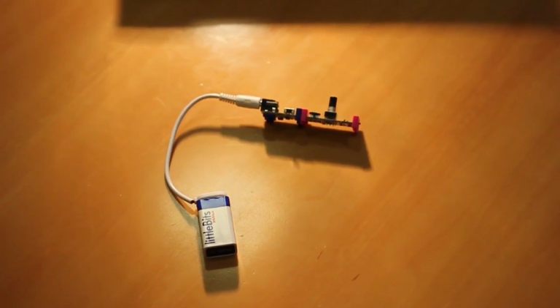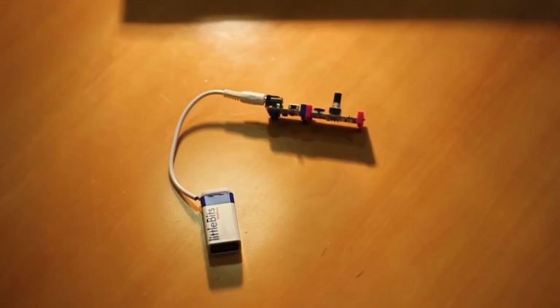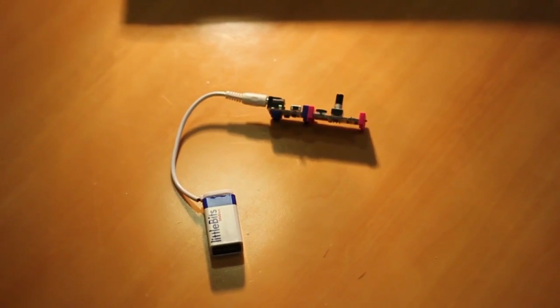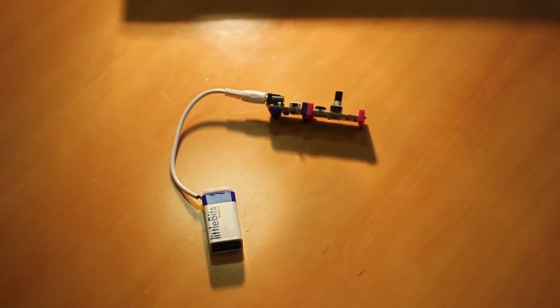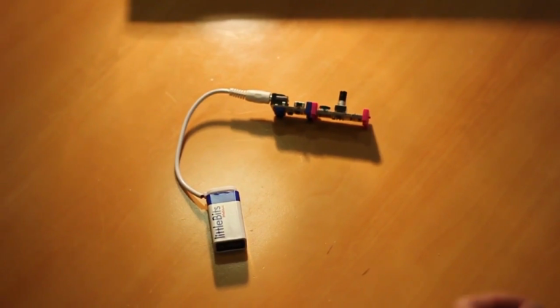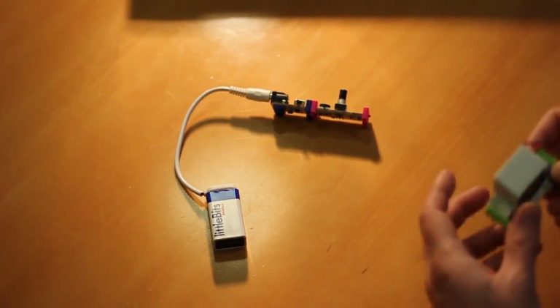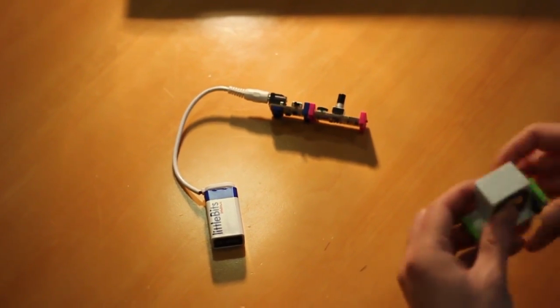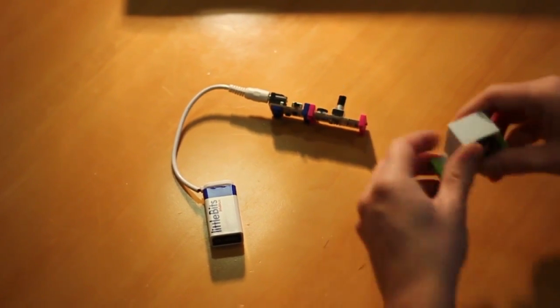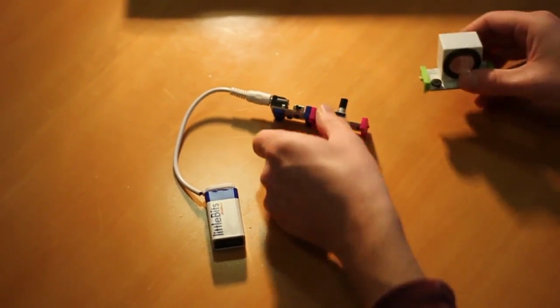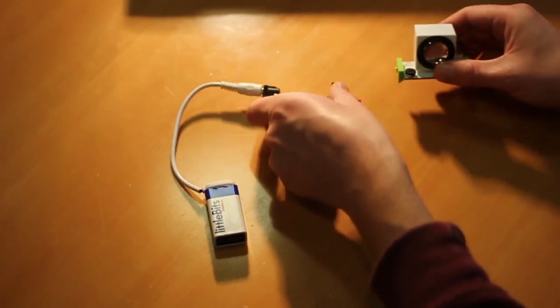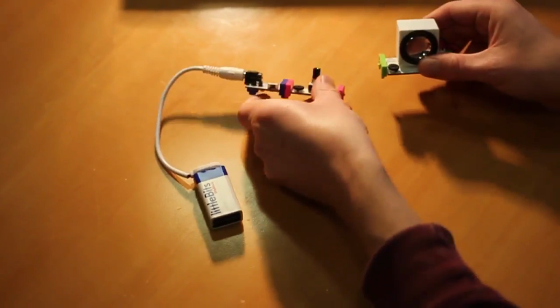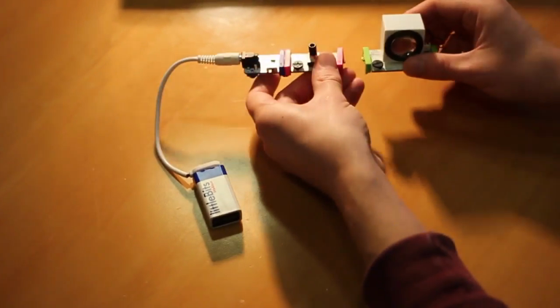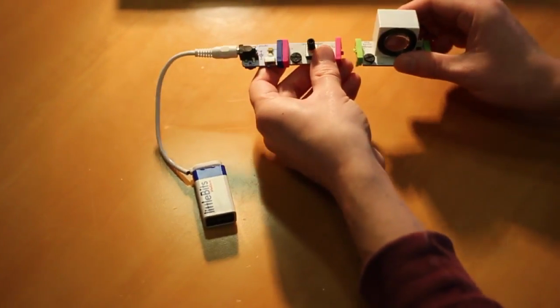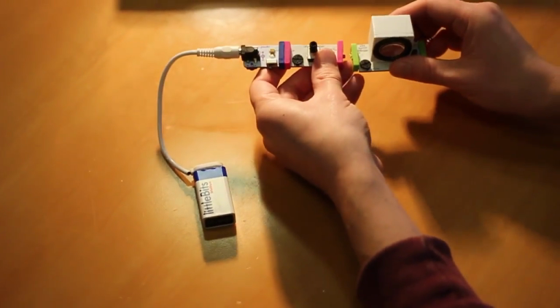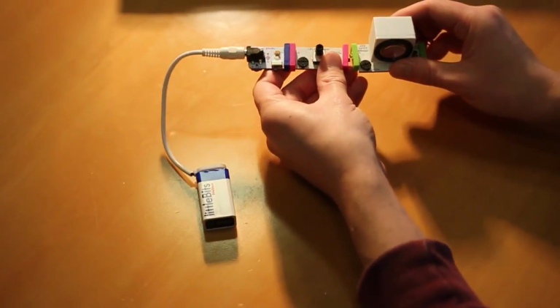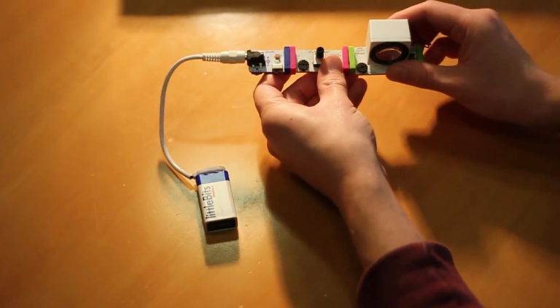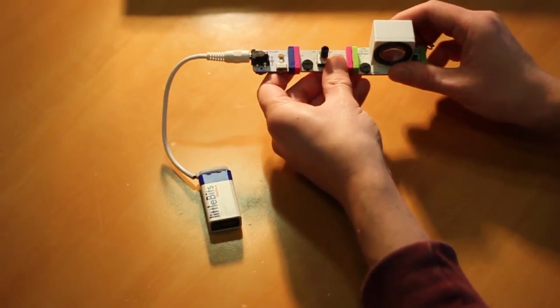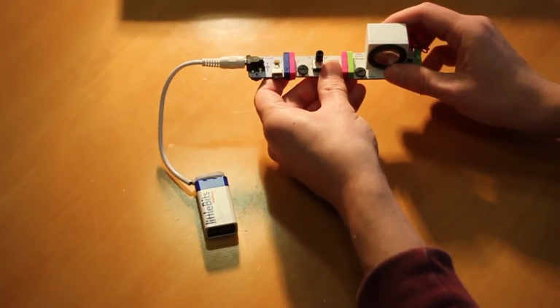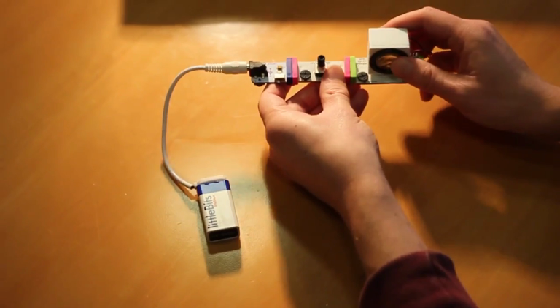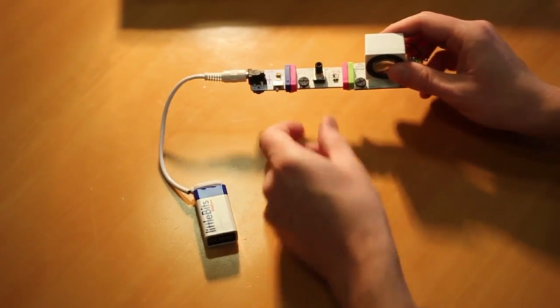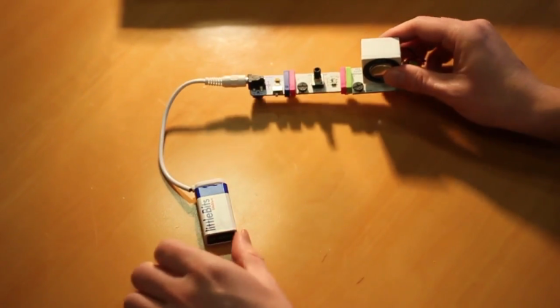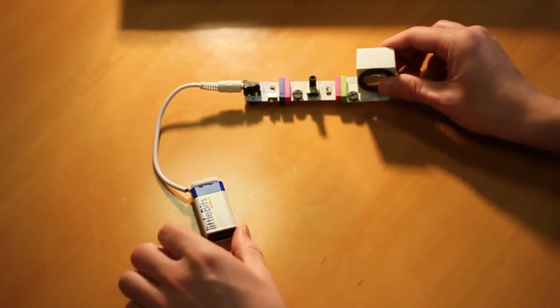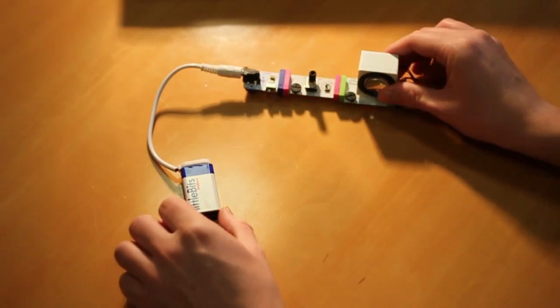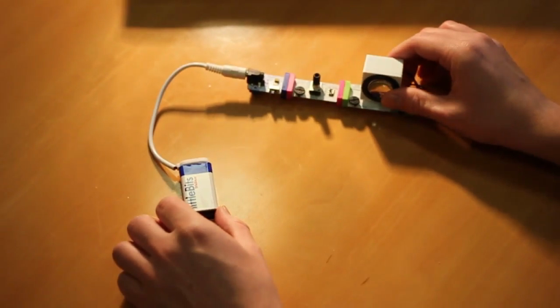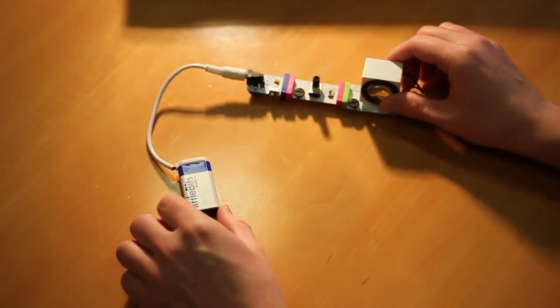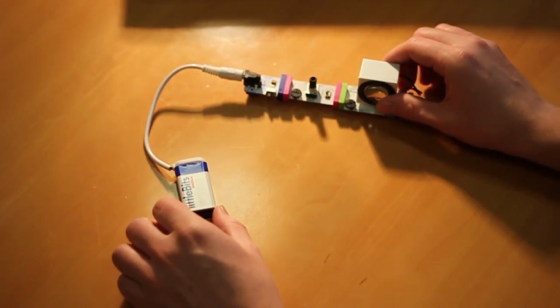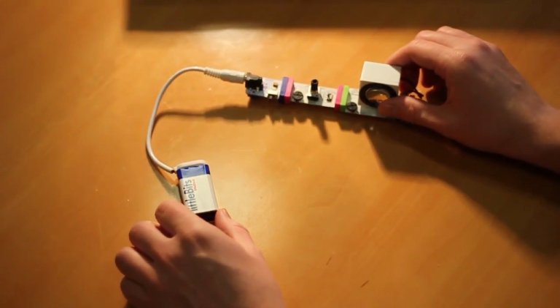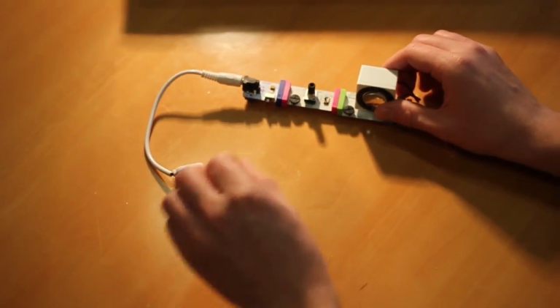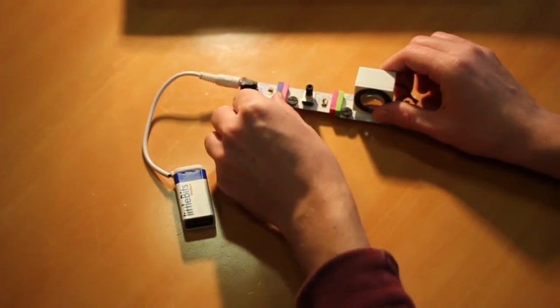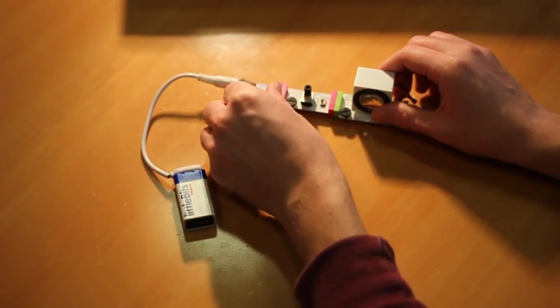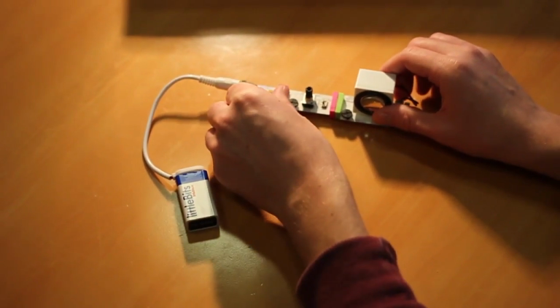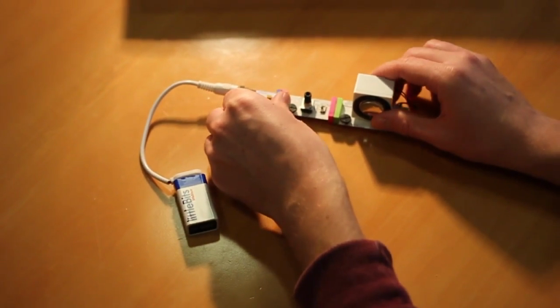For an example as a first connection, we're just going to add a single oscillator, switch it on, and experiment with changing the pitch.